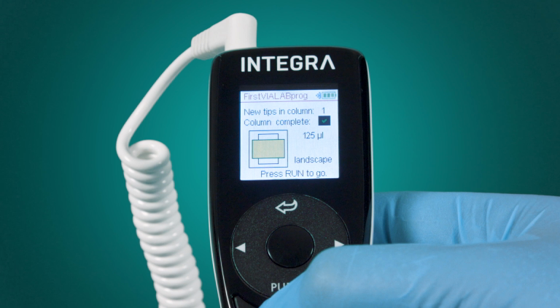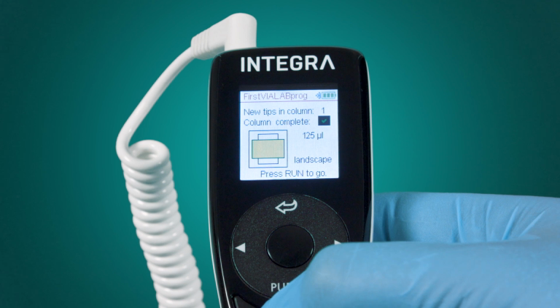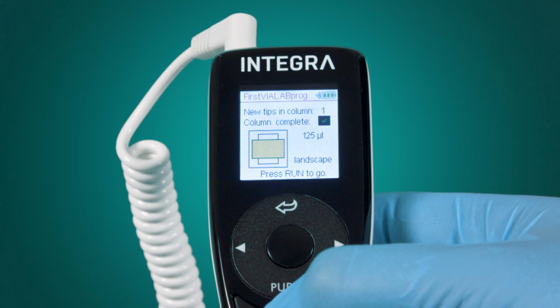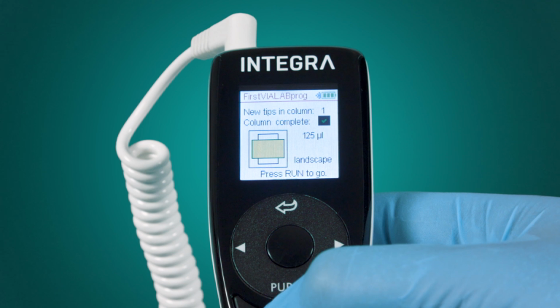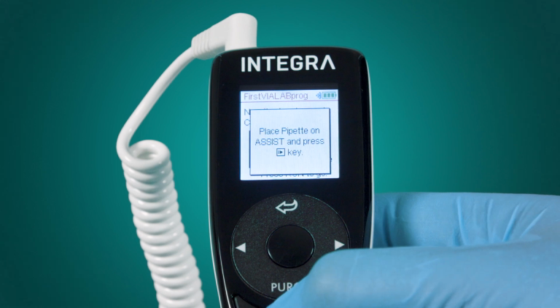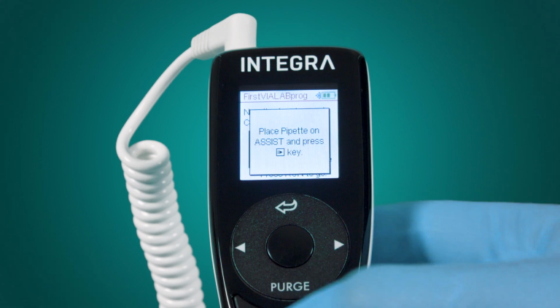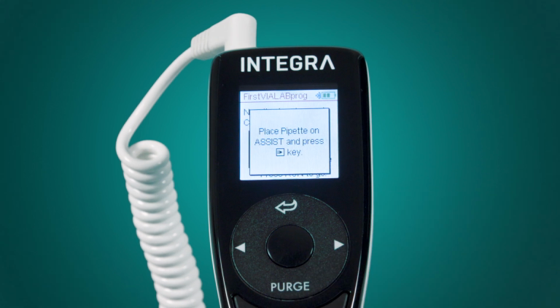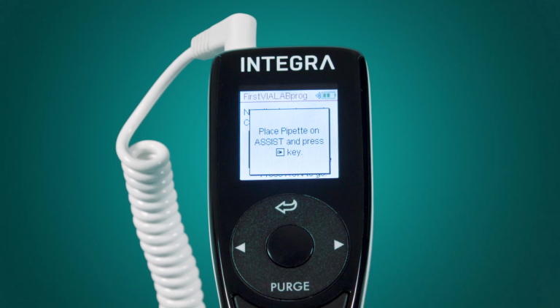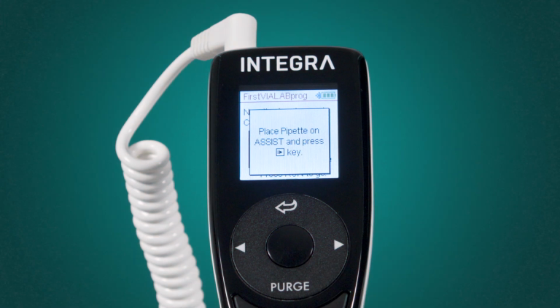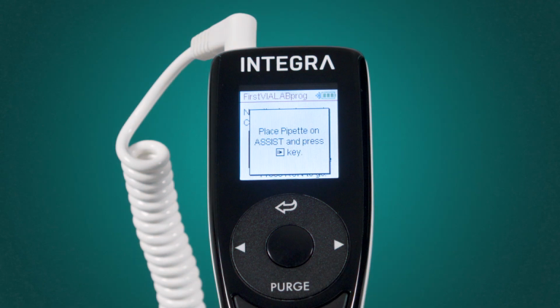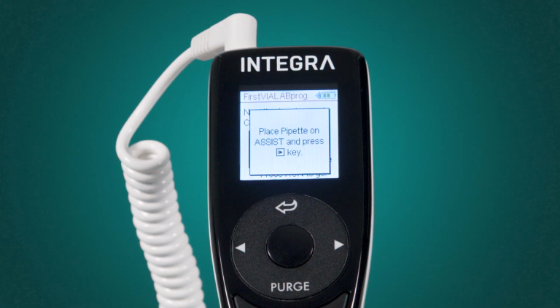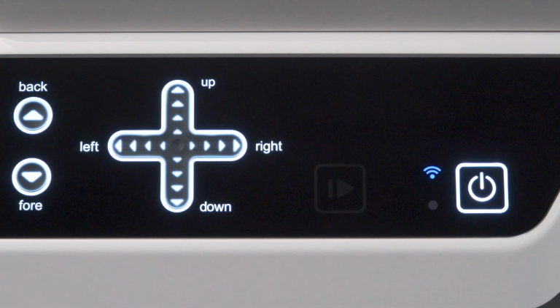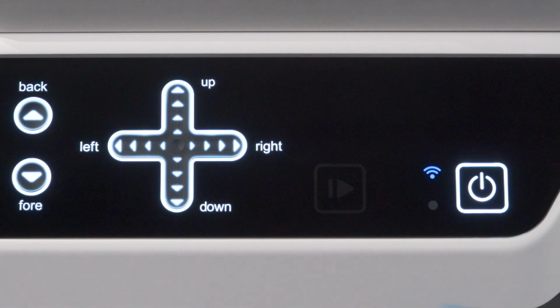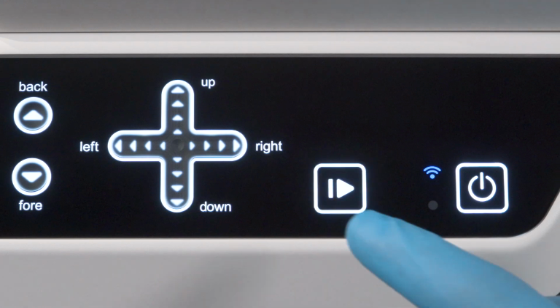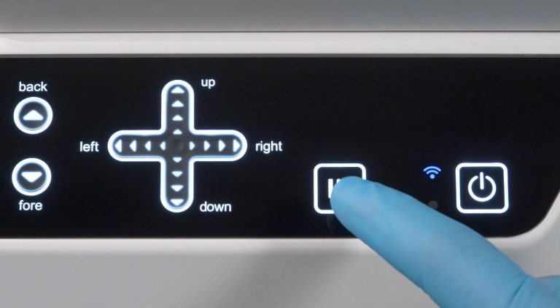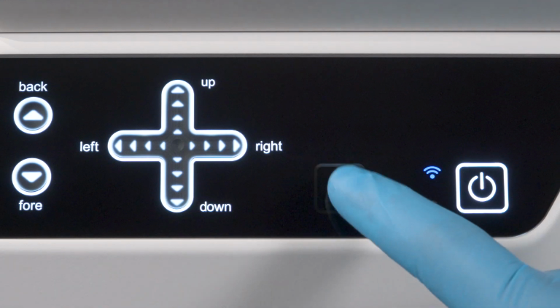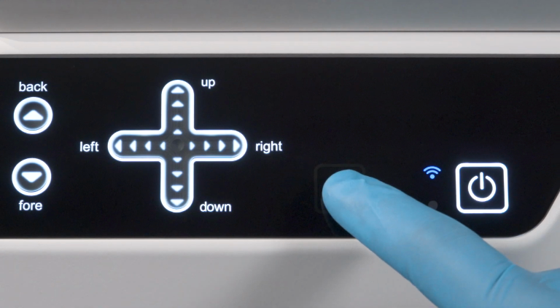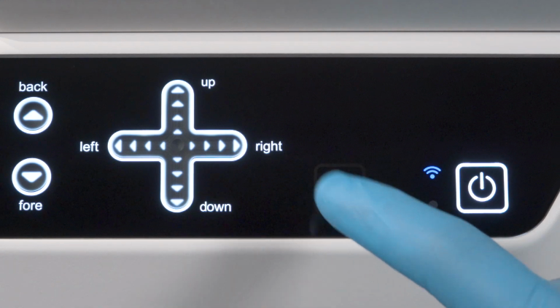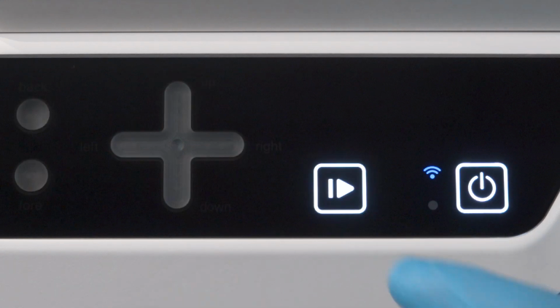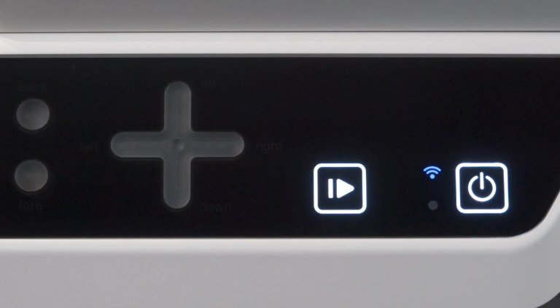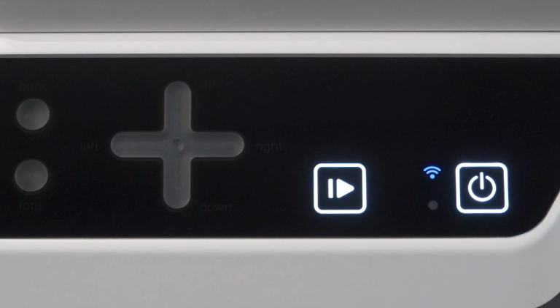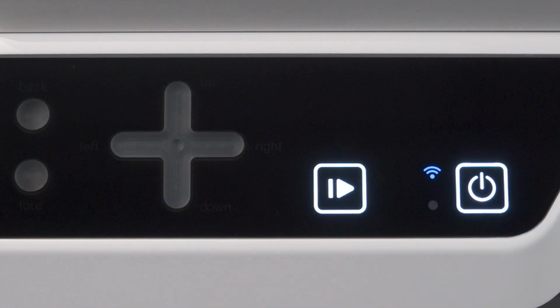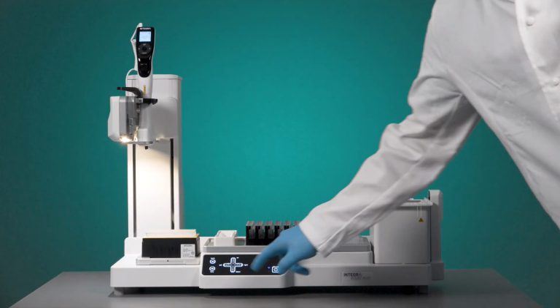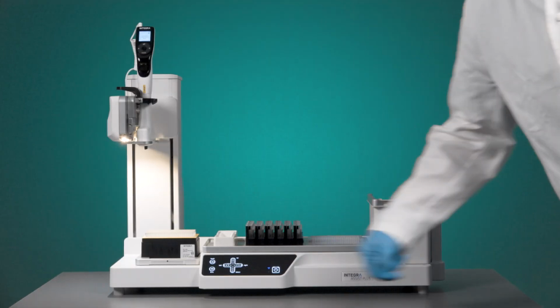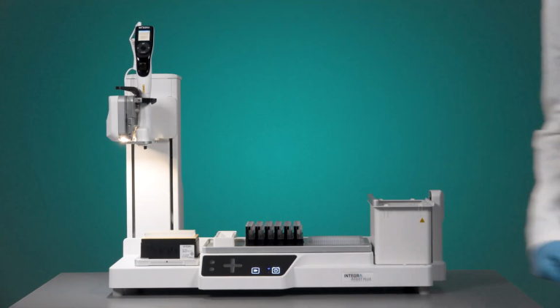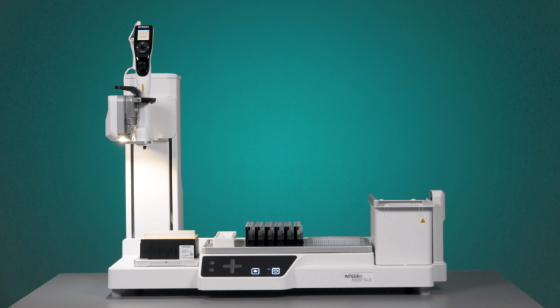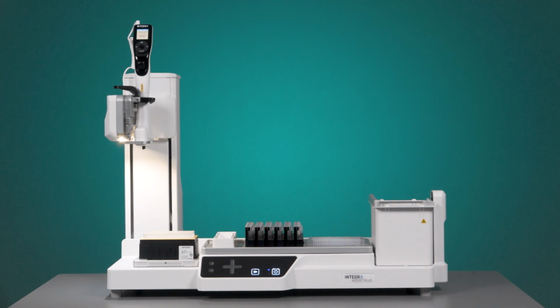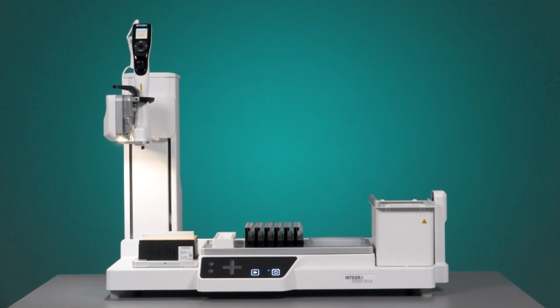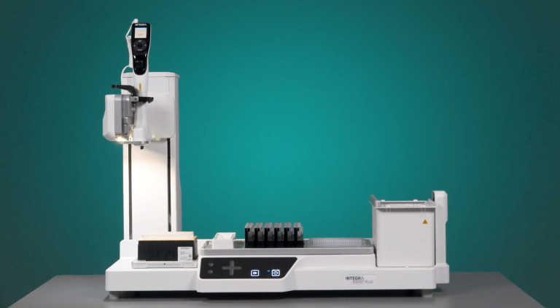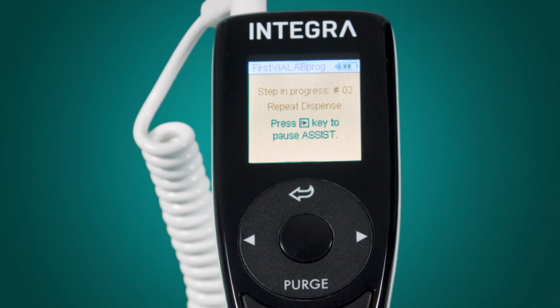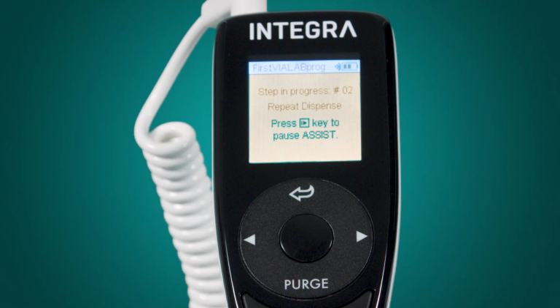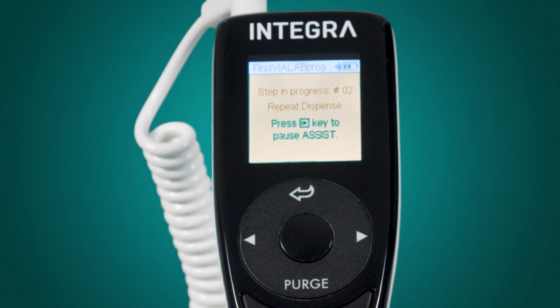After confirming the set tip status with run, the Assist Plus starts to process your automated workflow.